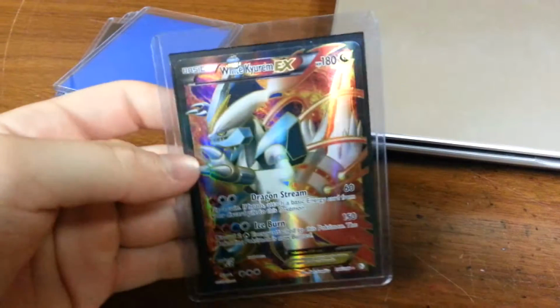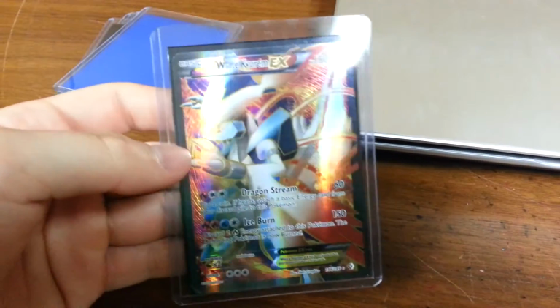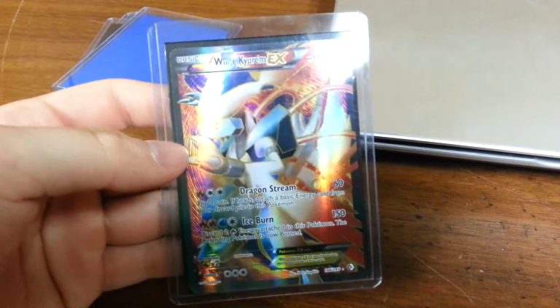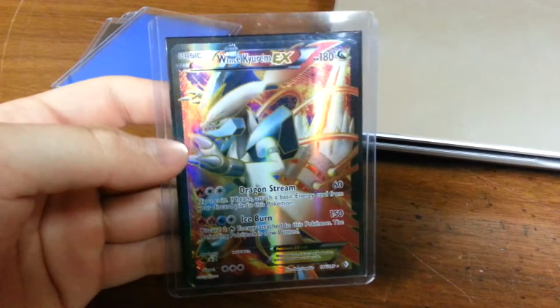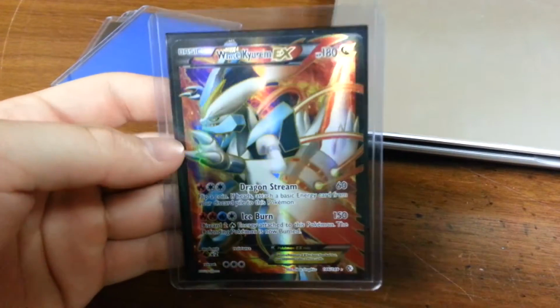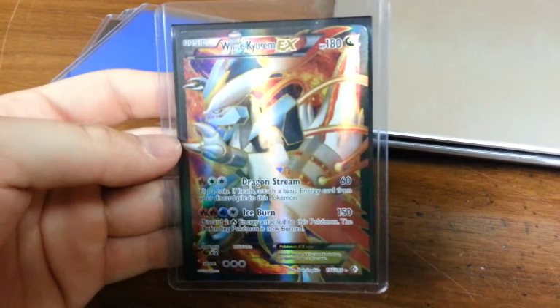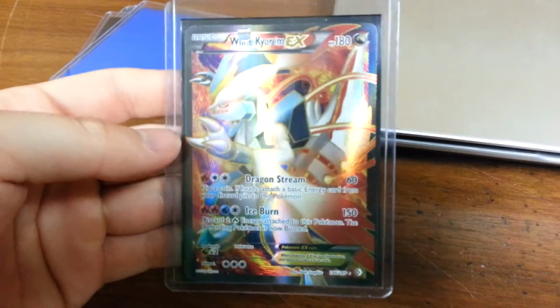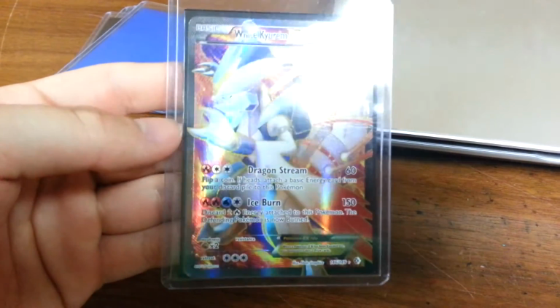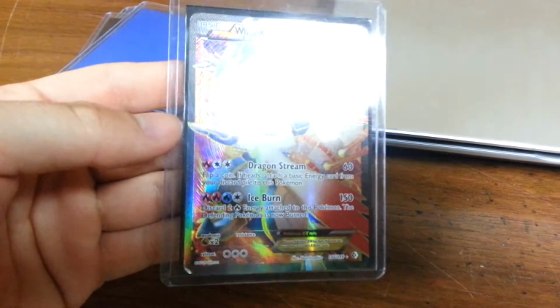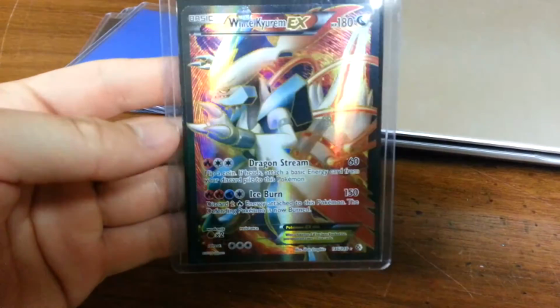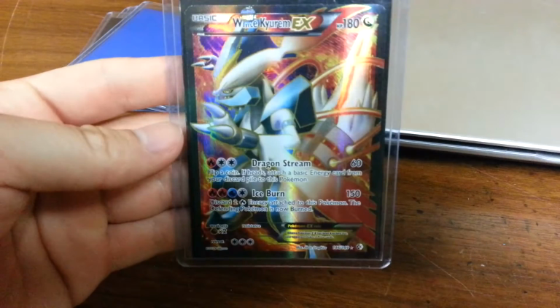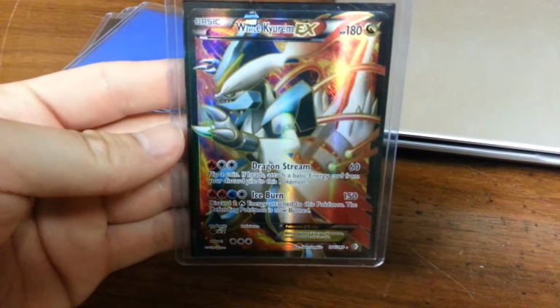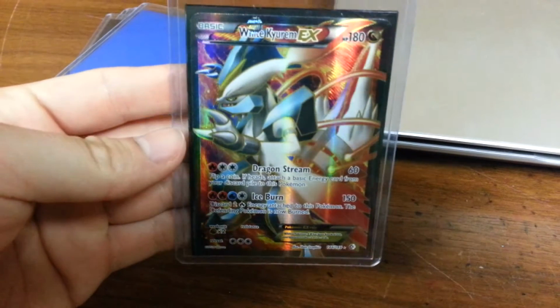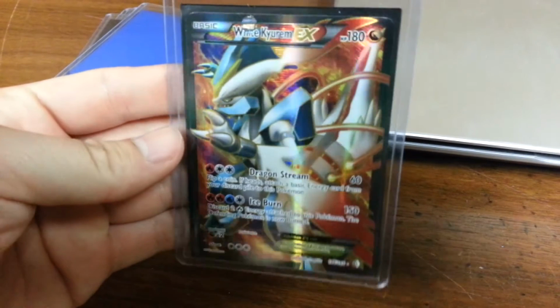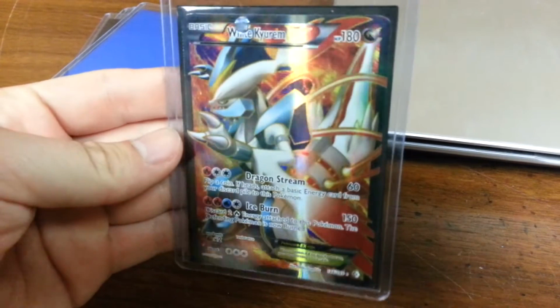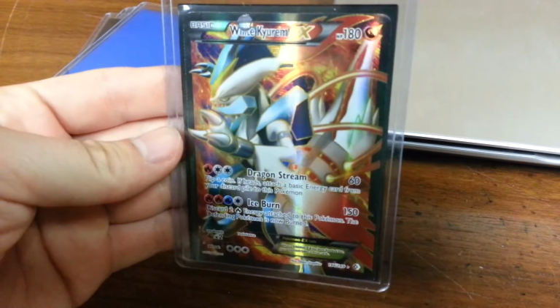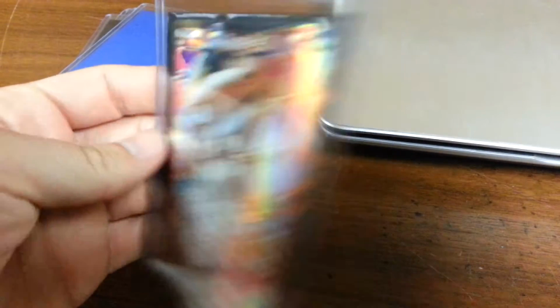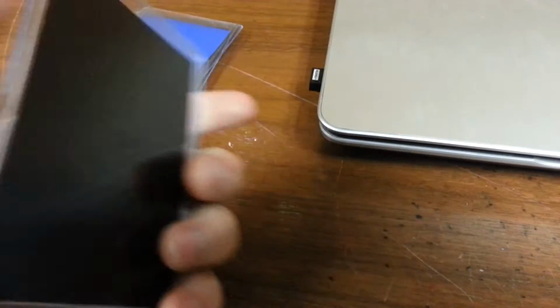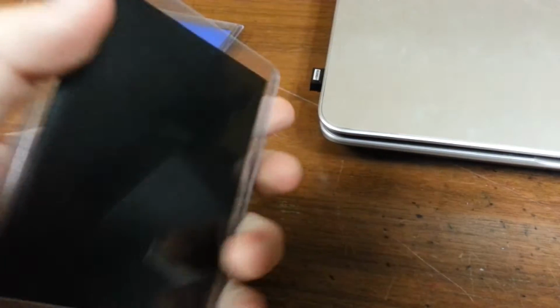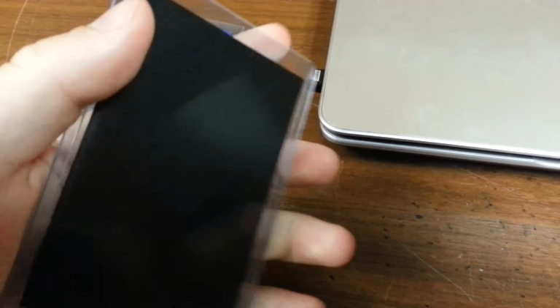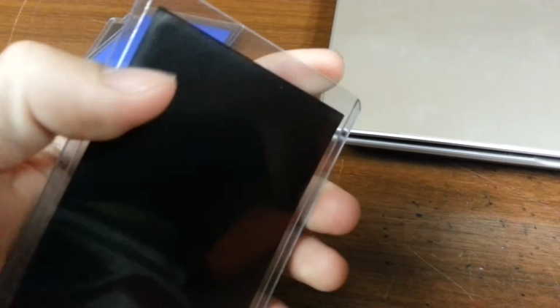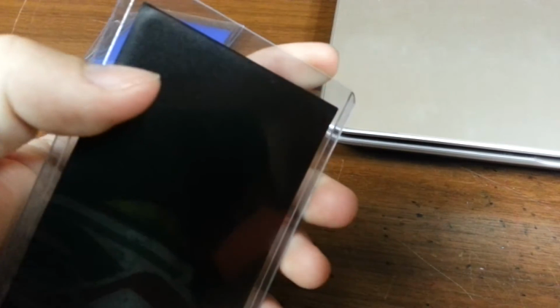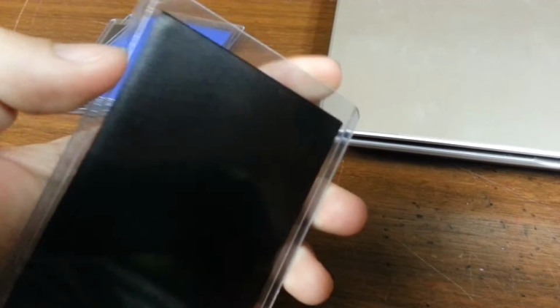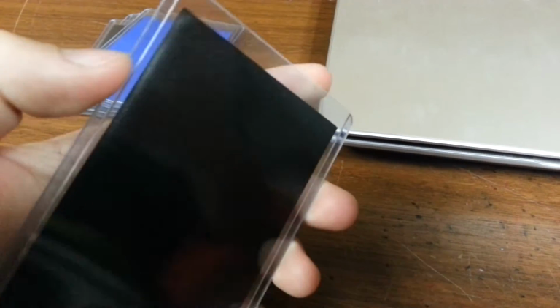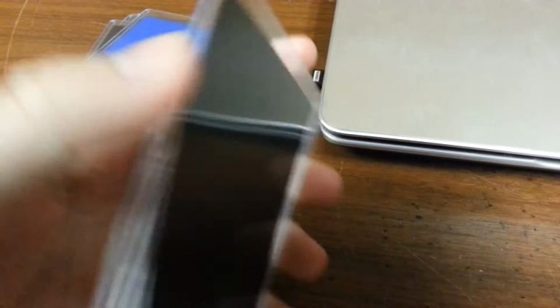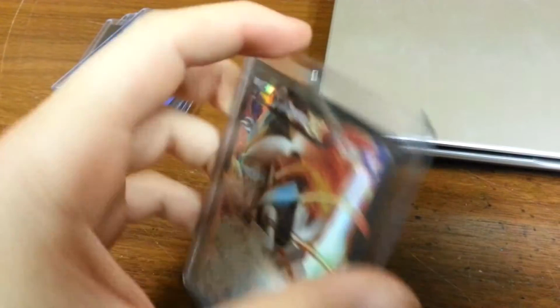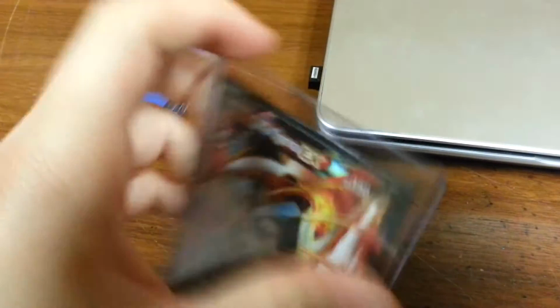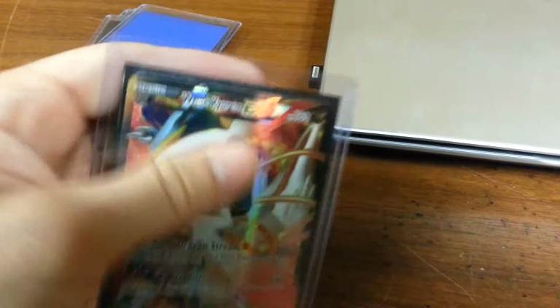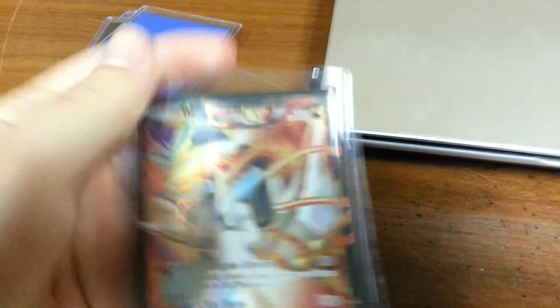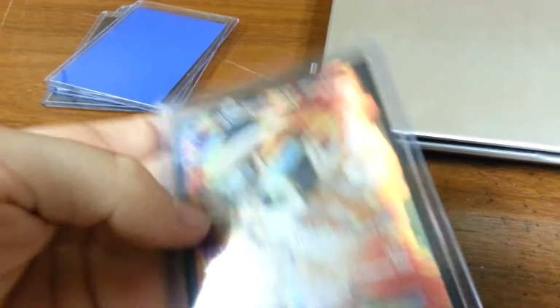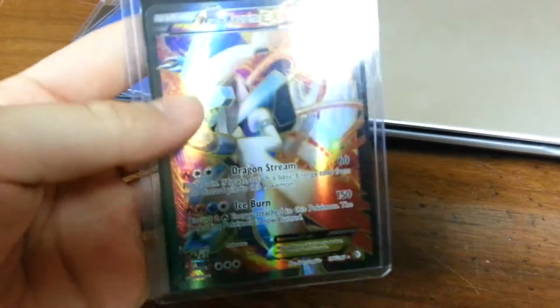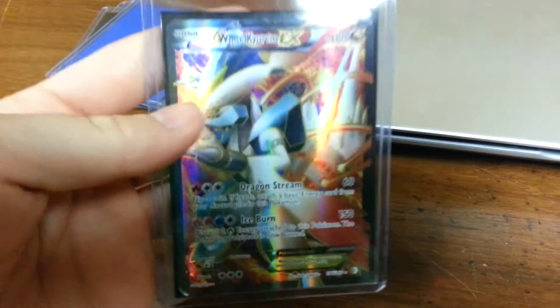It's White Kirum. There's a little bit of whiting on the back — just a little bit, not a lot.